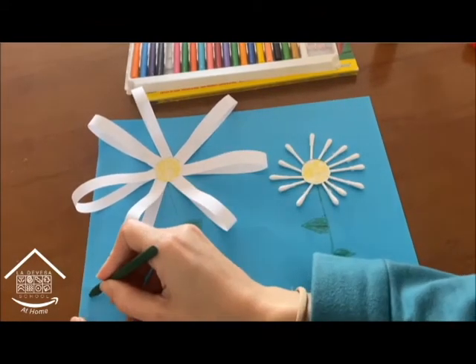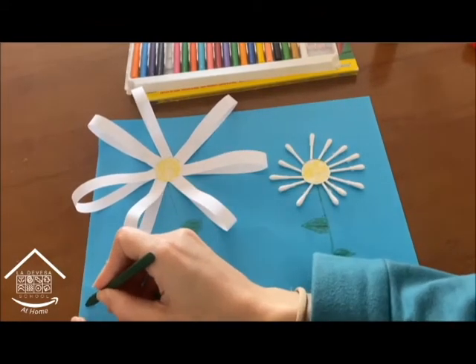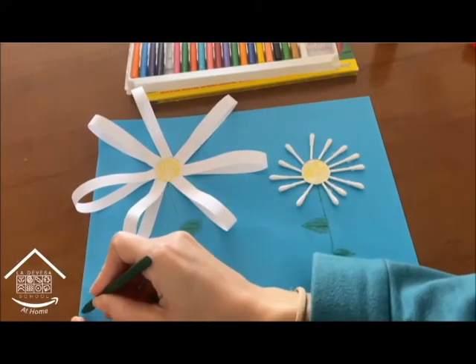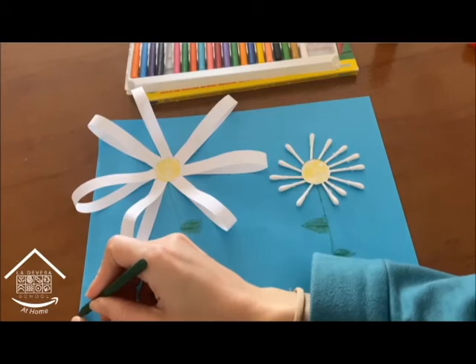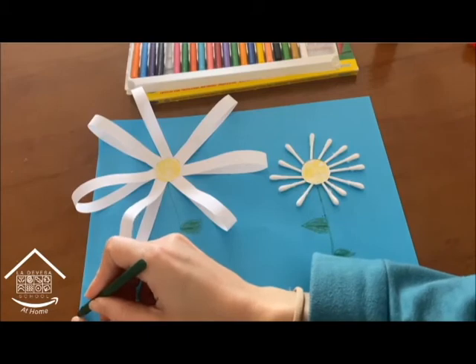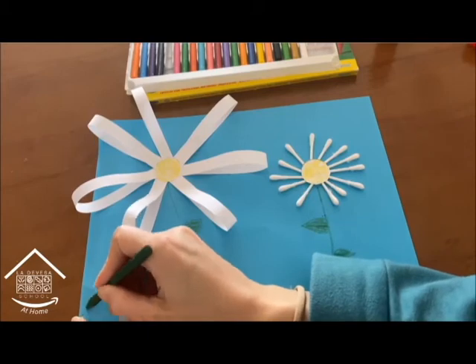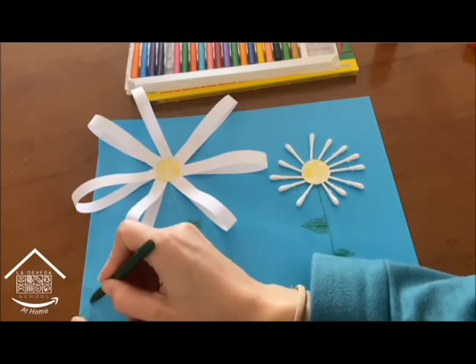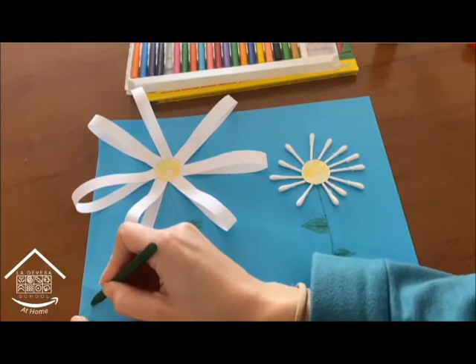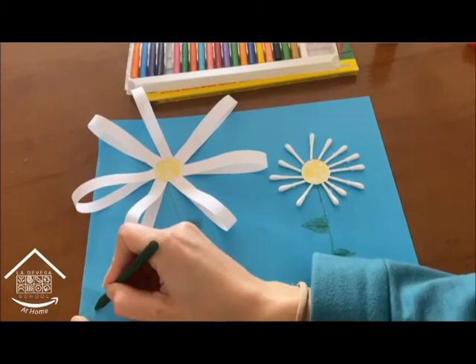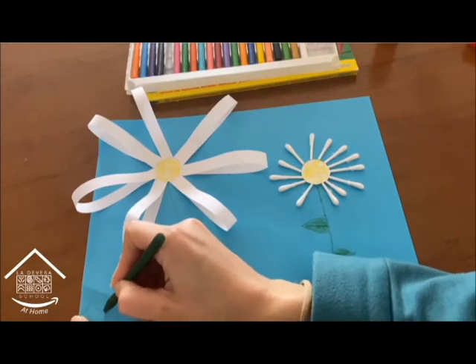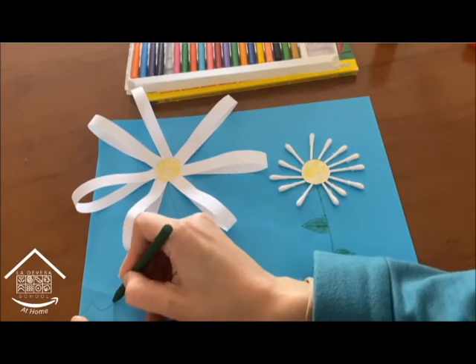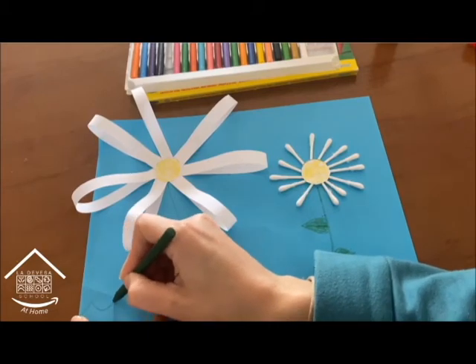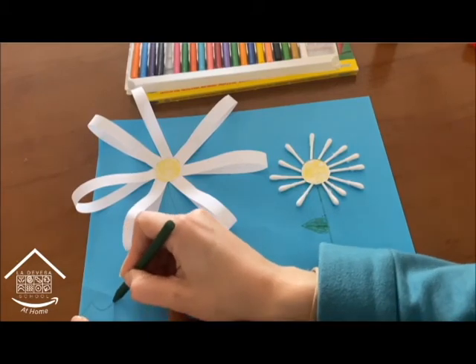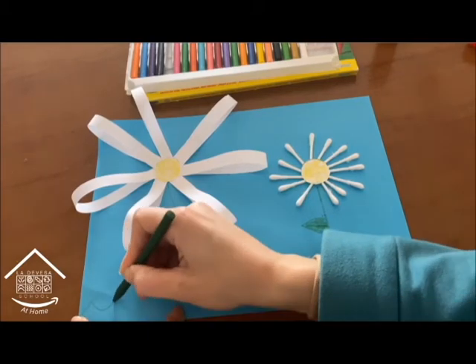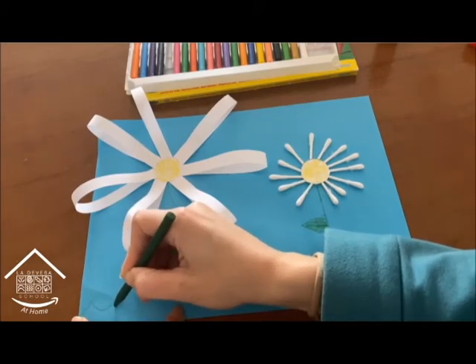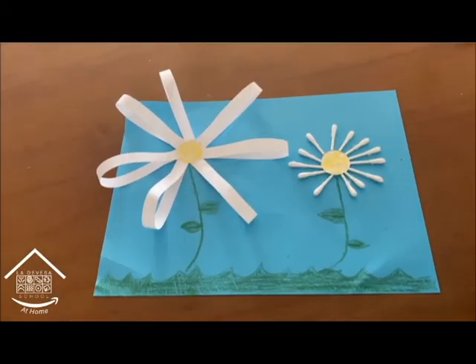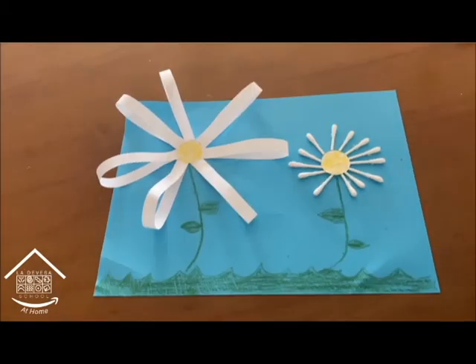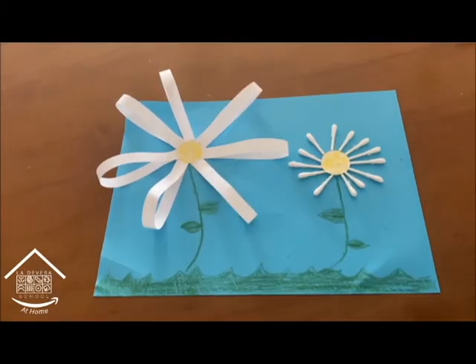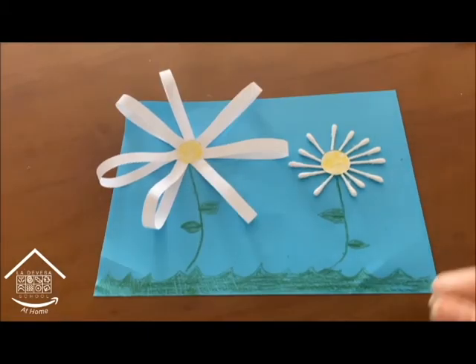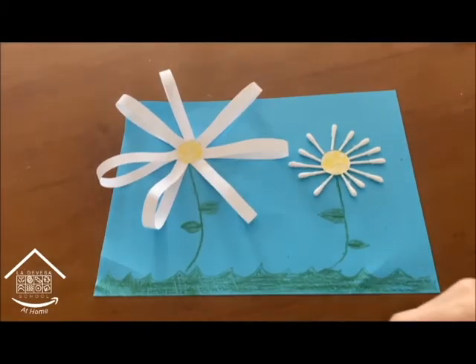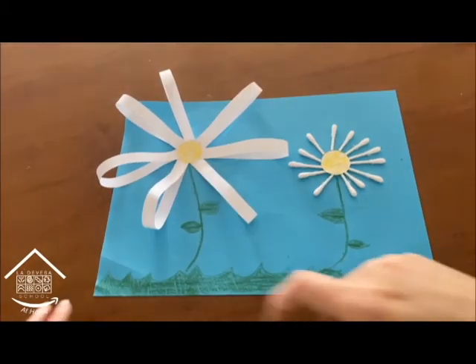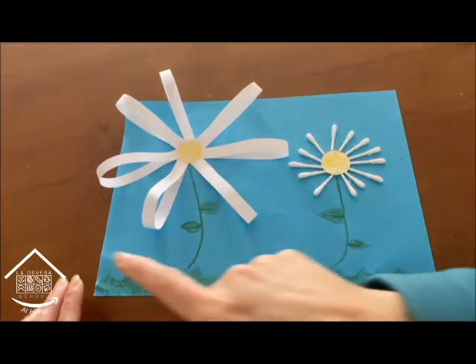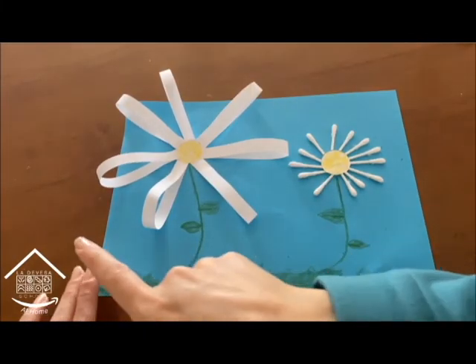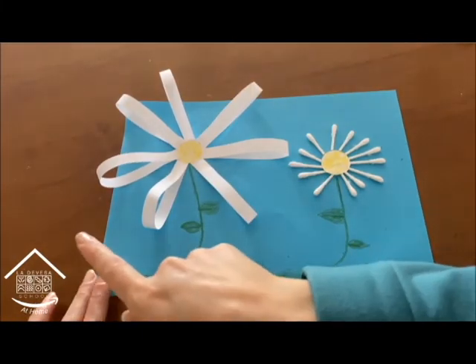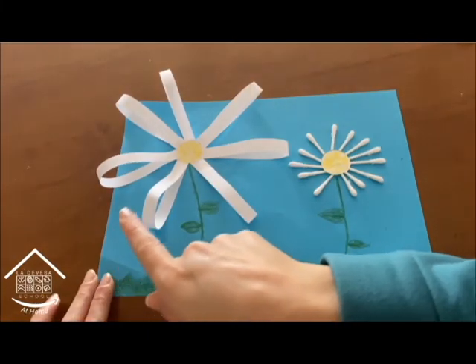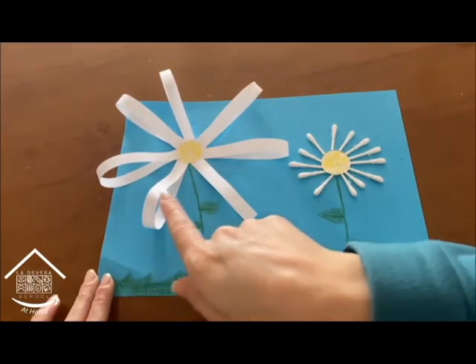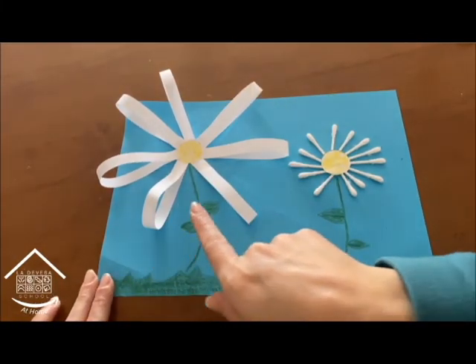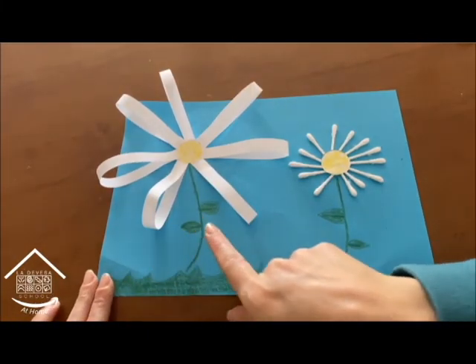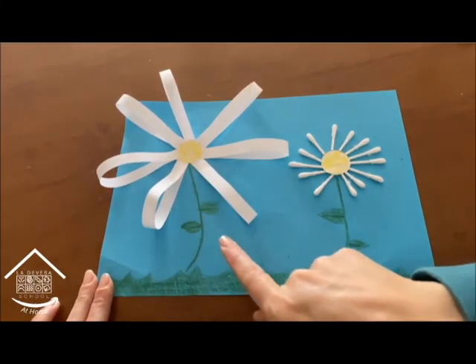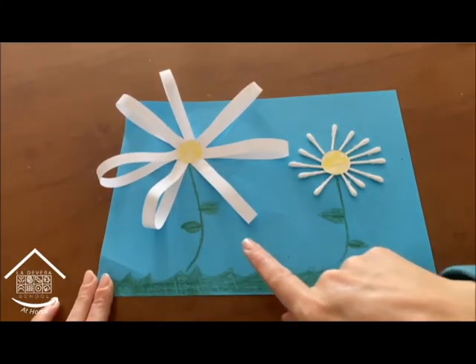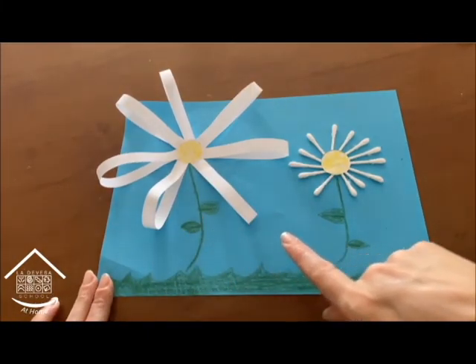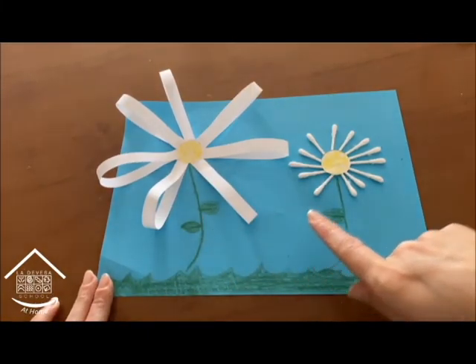You can draw some leaves and you can draw some grass as well. Here we have our daisies.